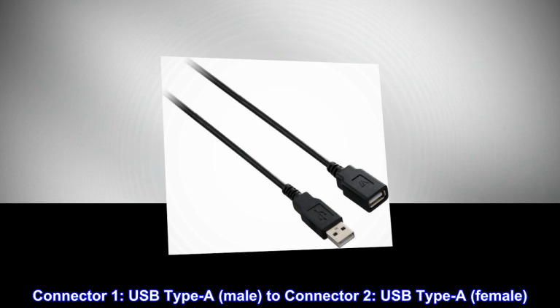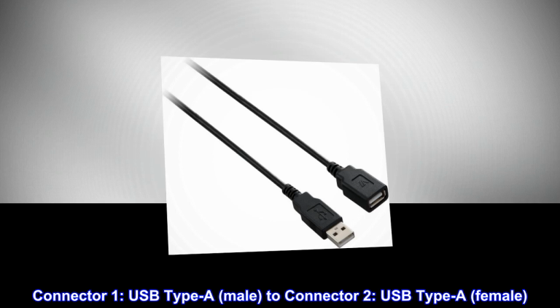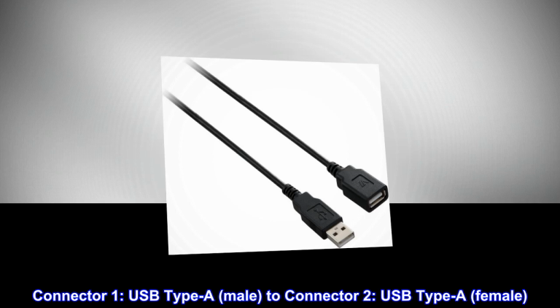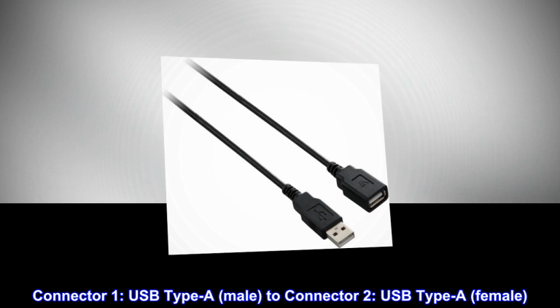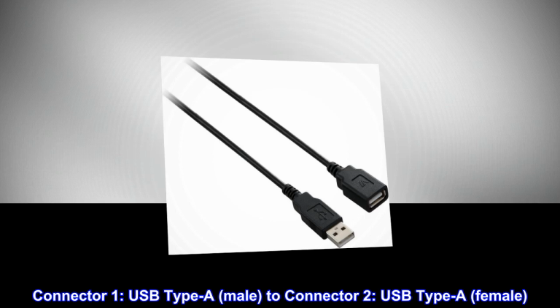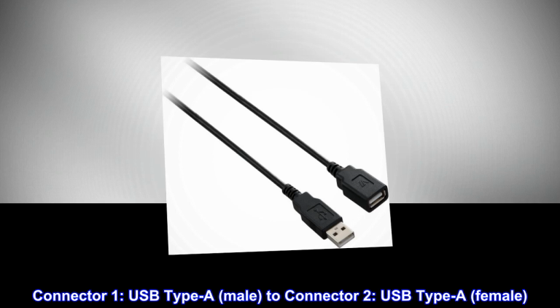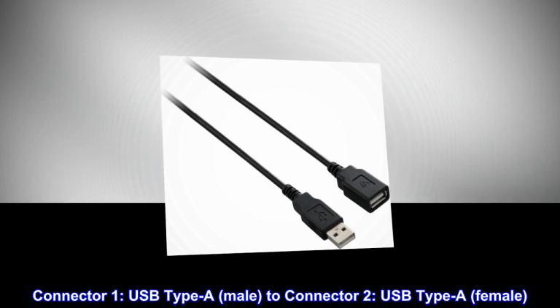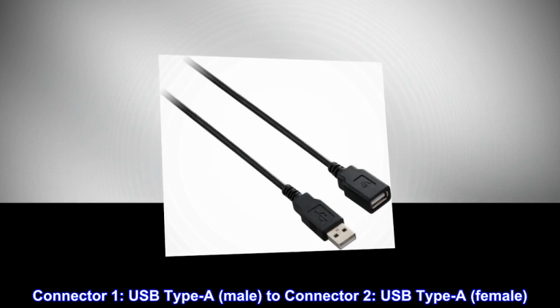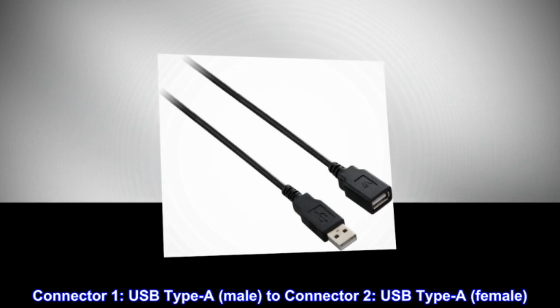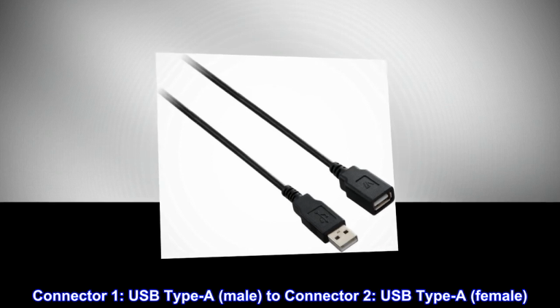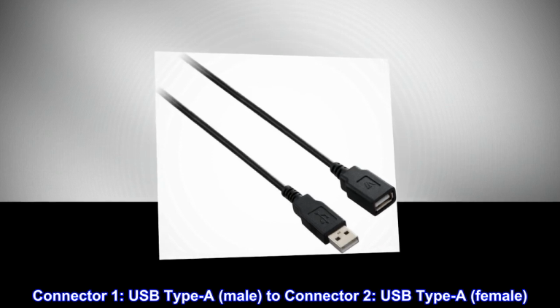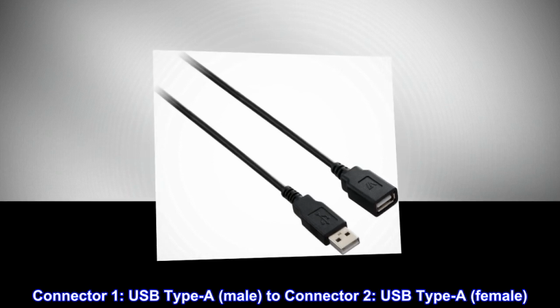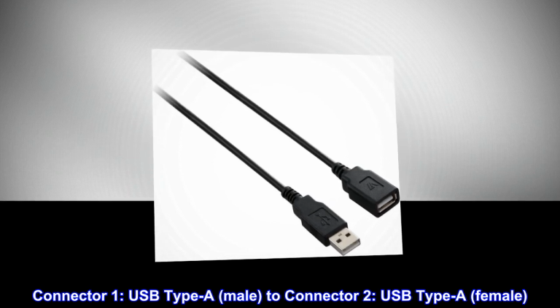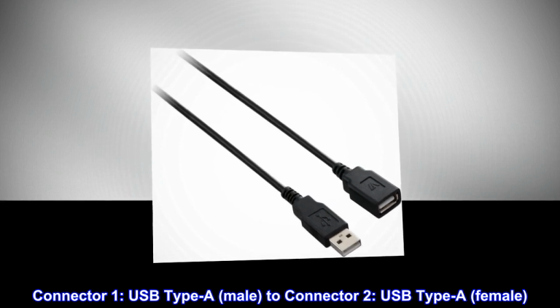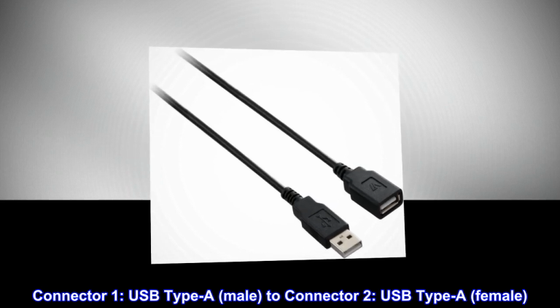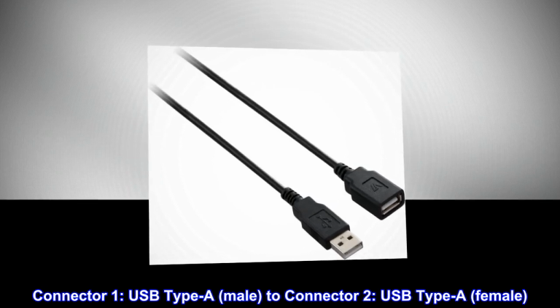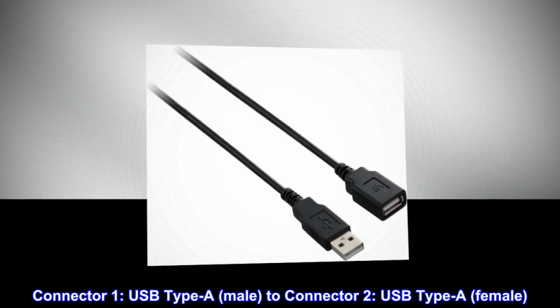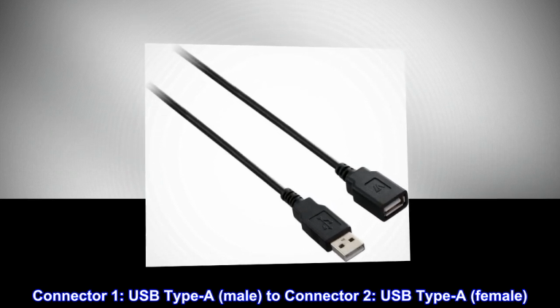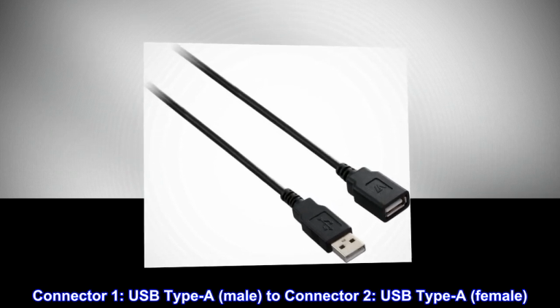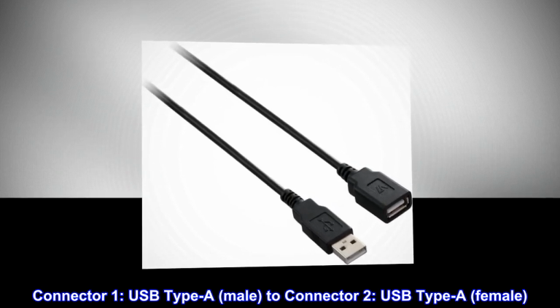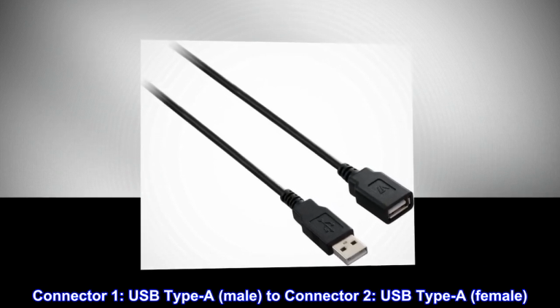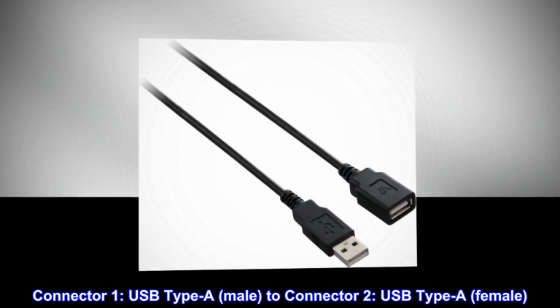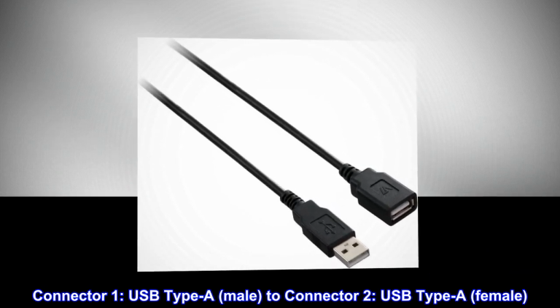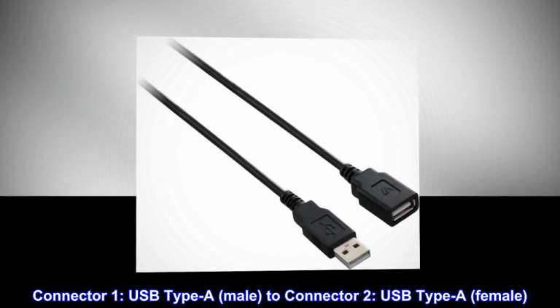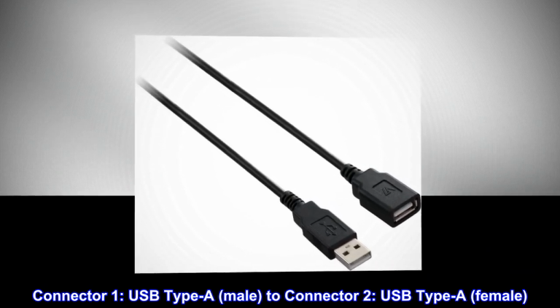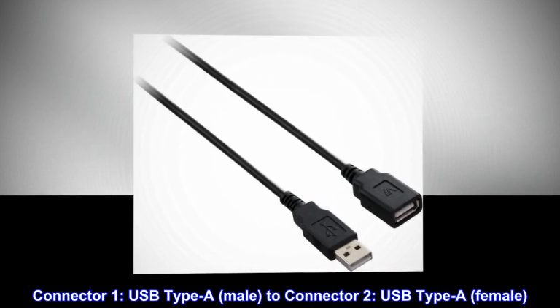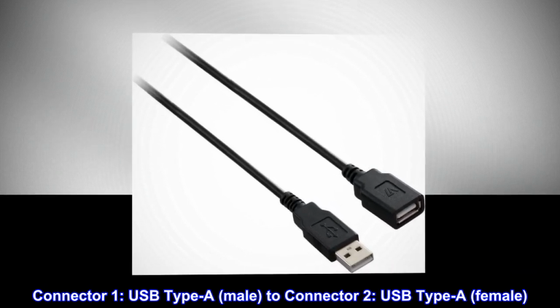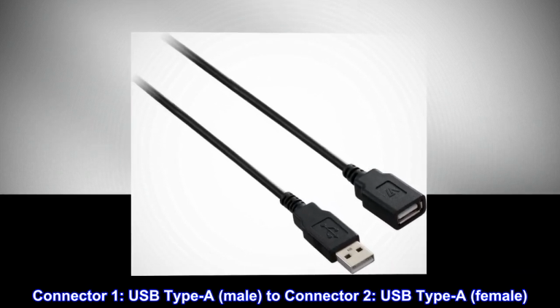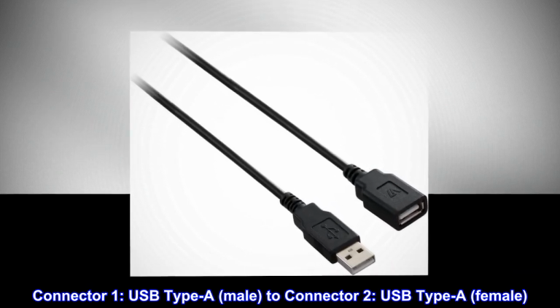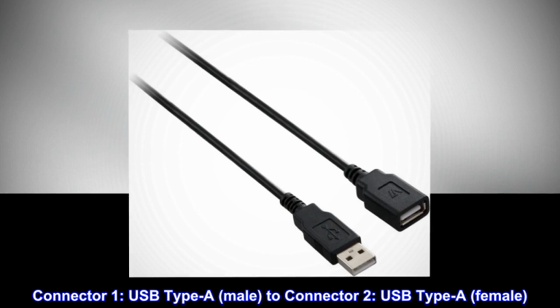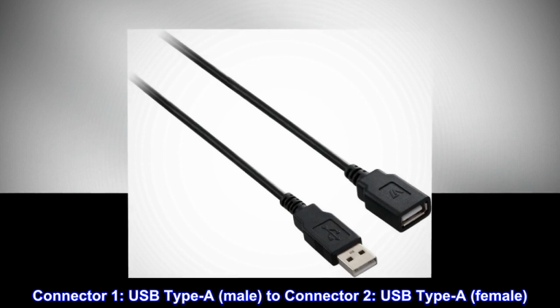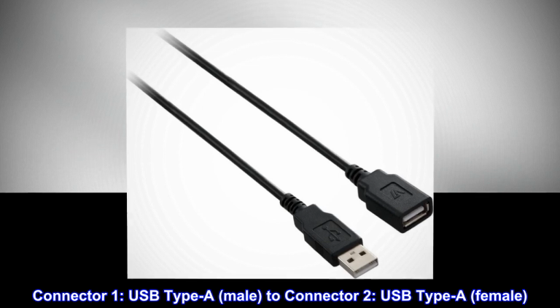Connector 1: USB Type A, male. Connector 2: USB Type A, female.